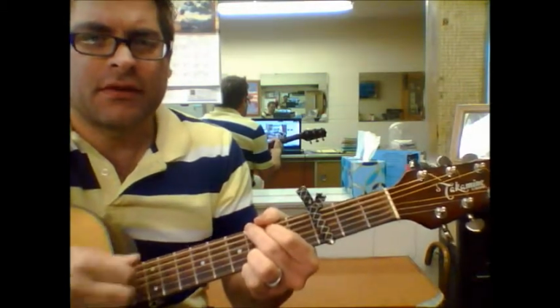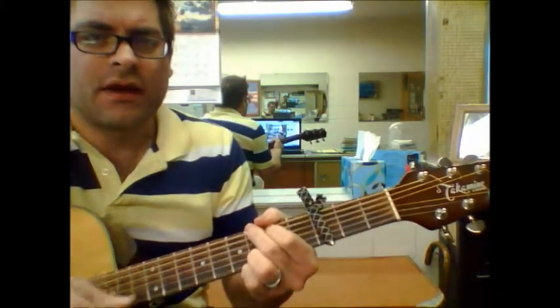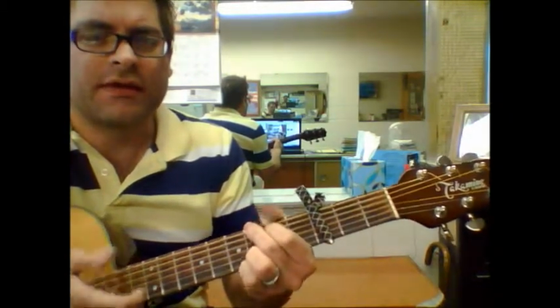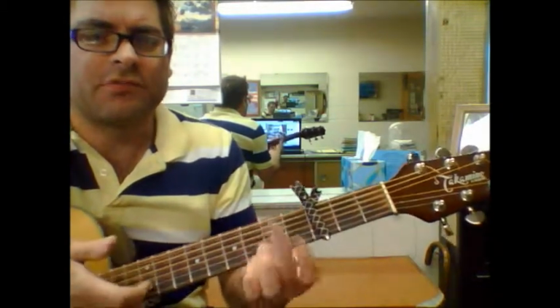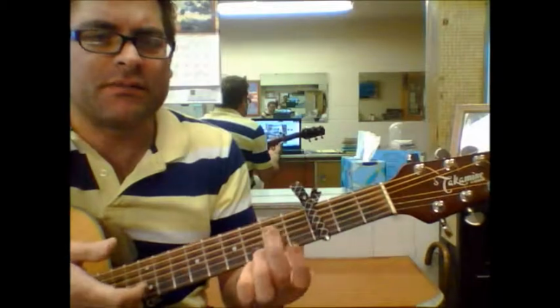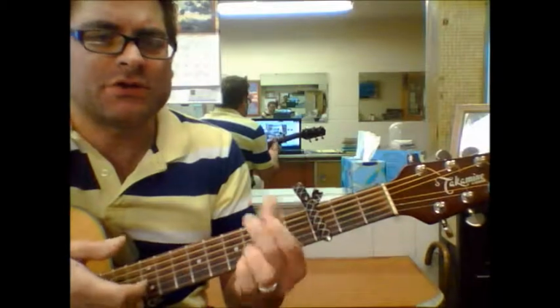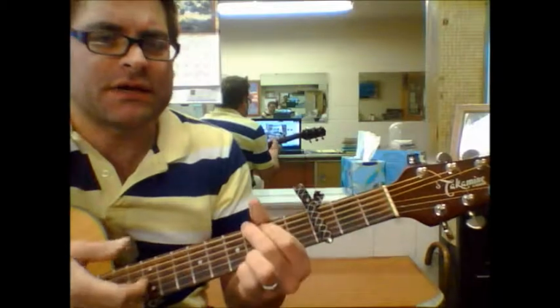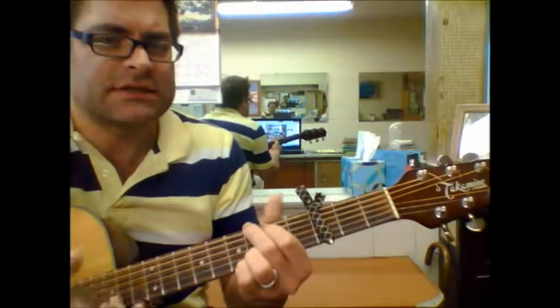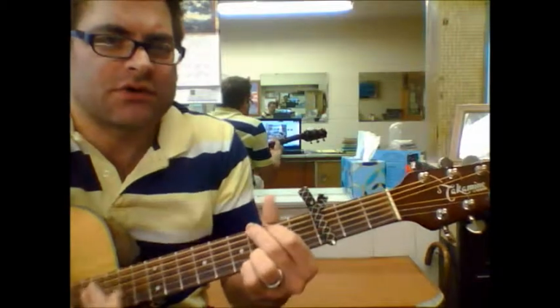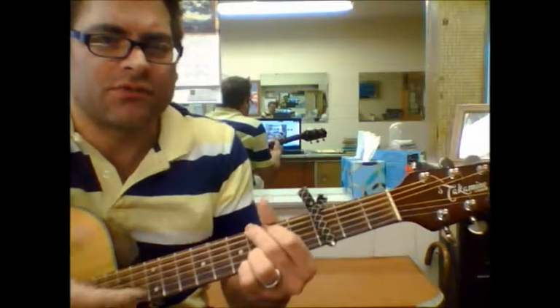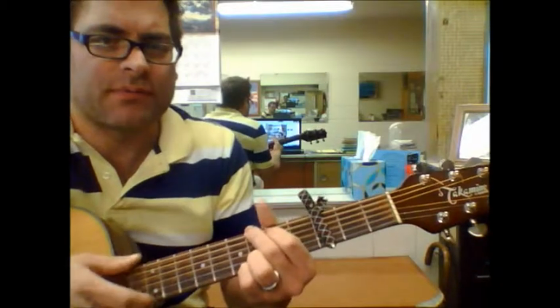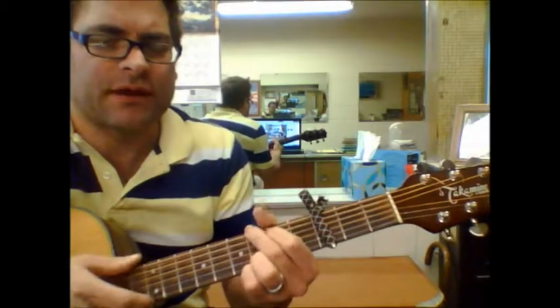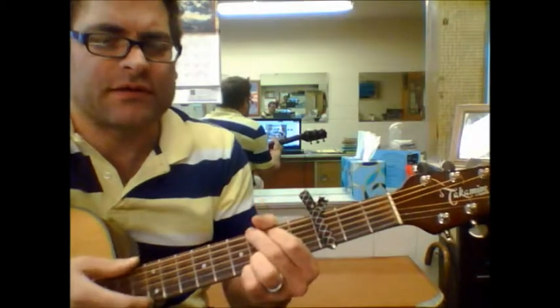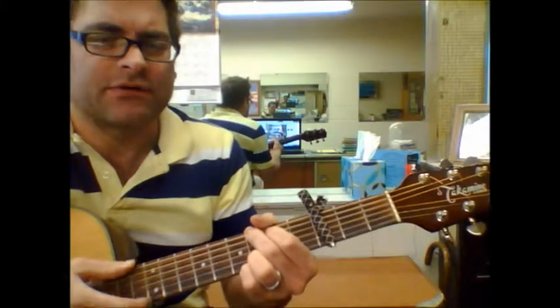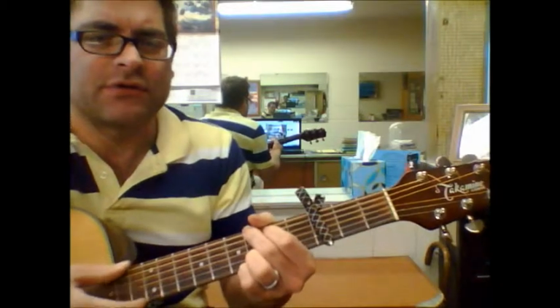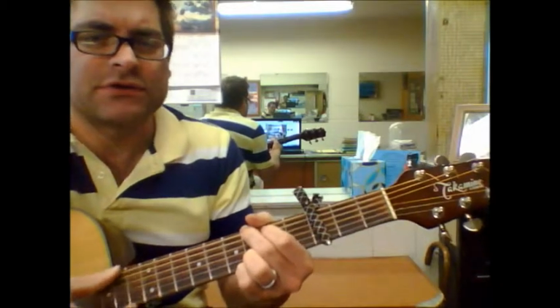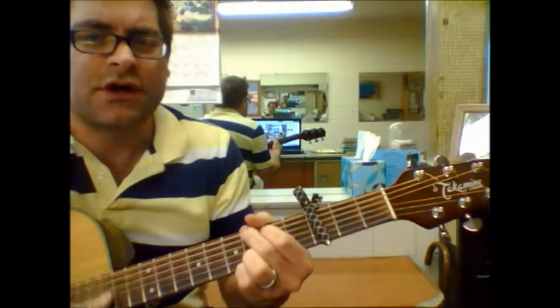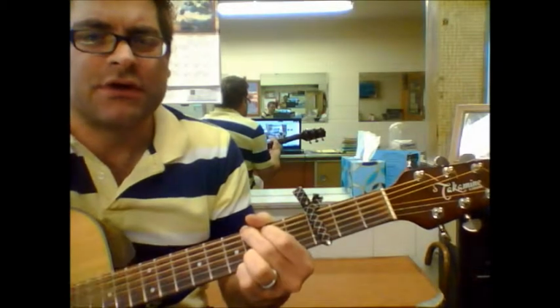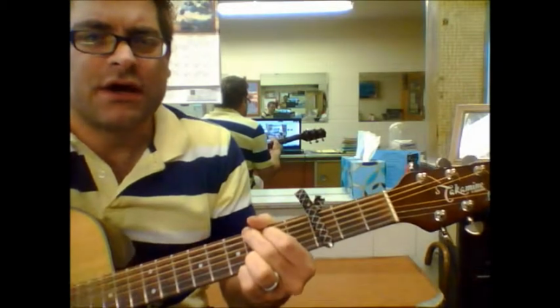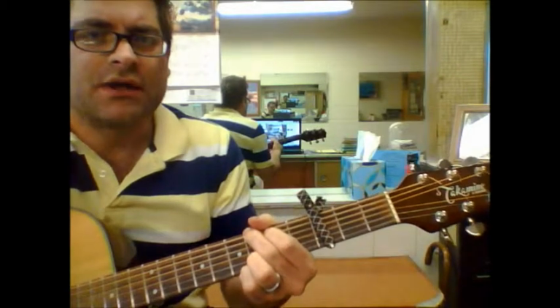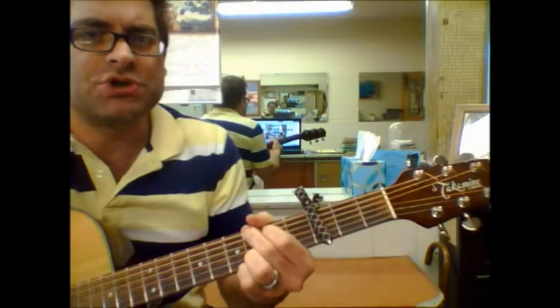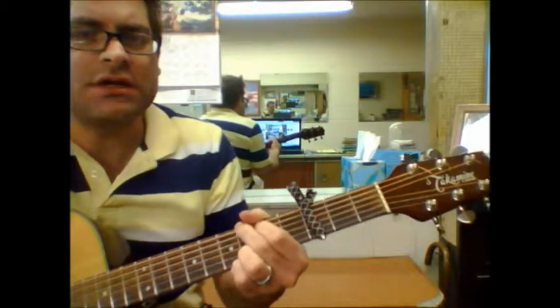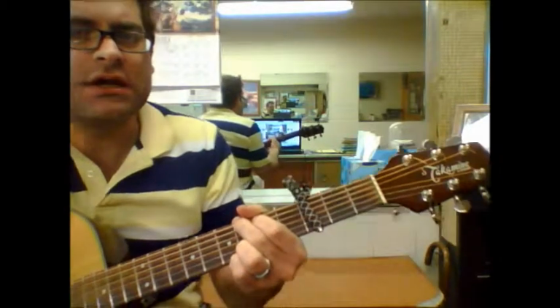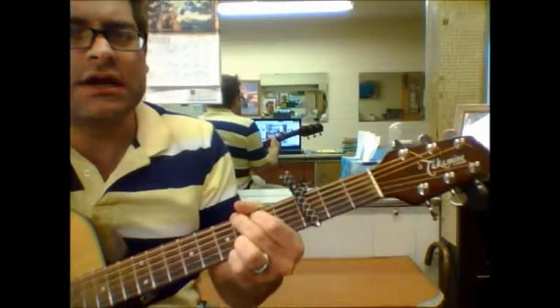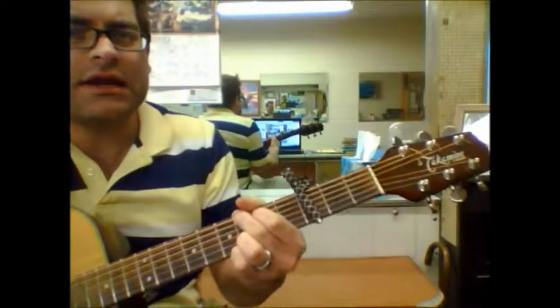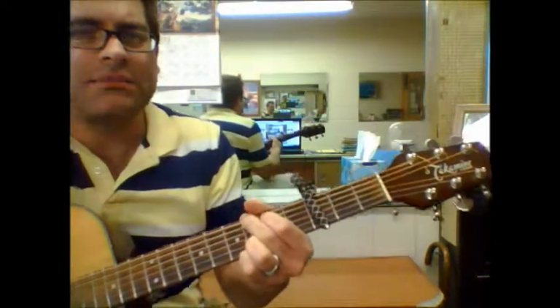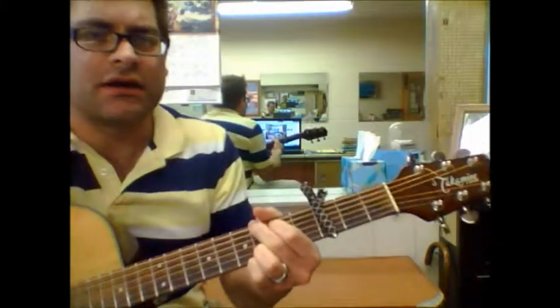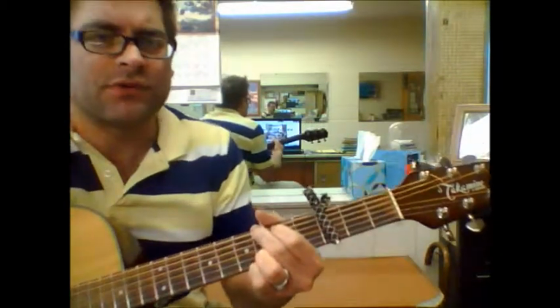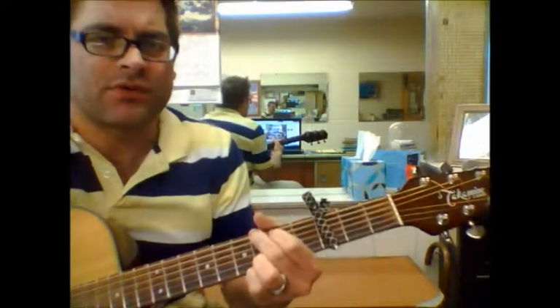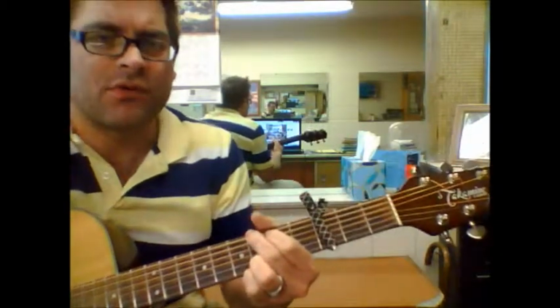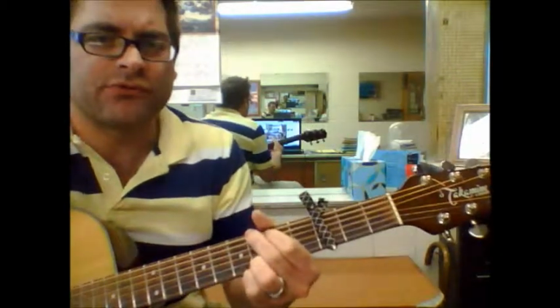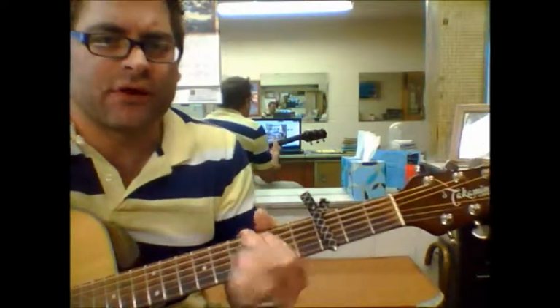And that's pretty much it because I think it goes right back into the next verse. So a G and an E minor throughout the whole song.